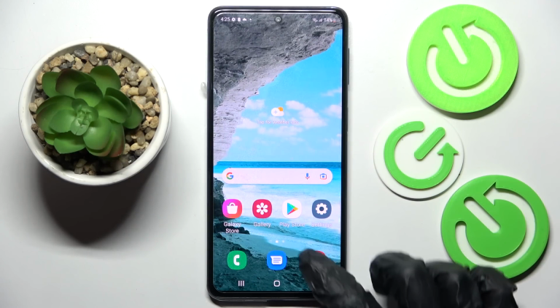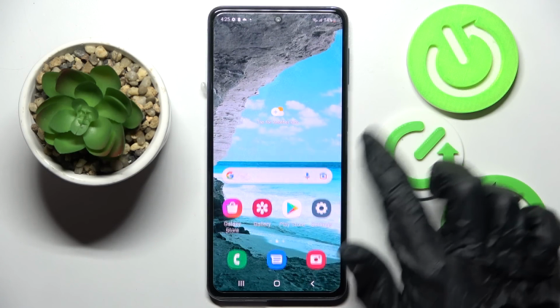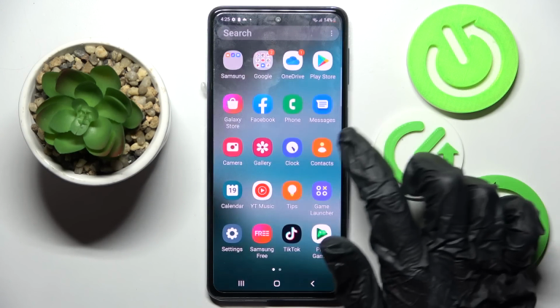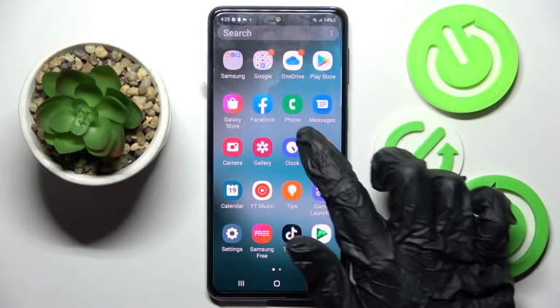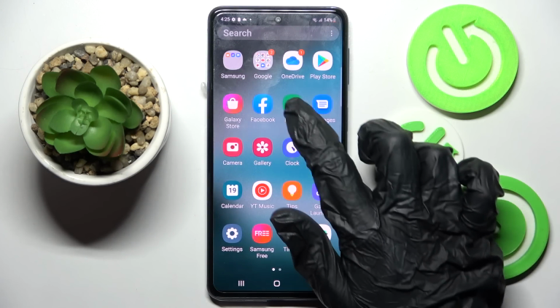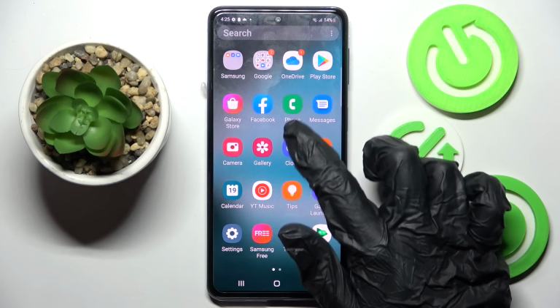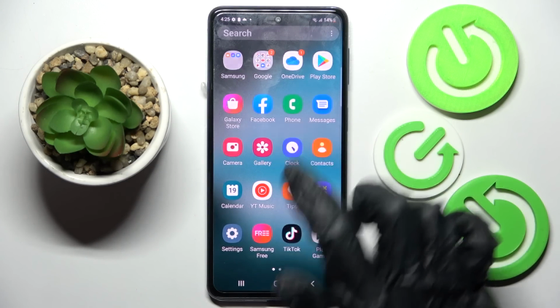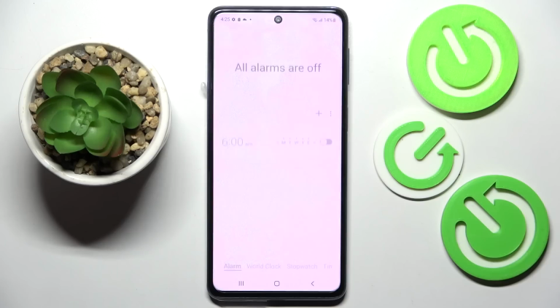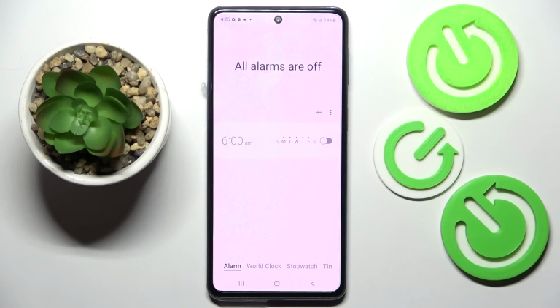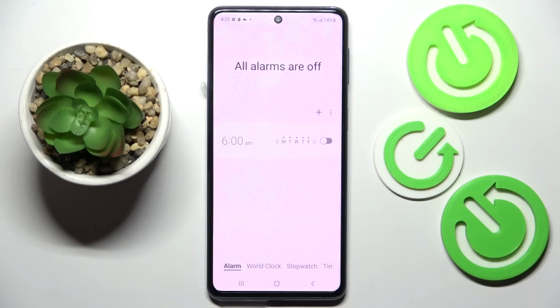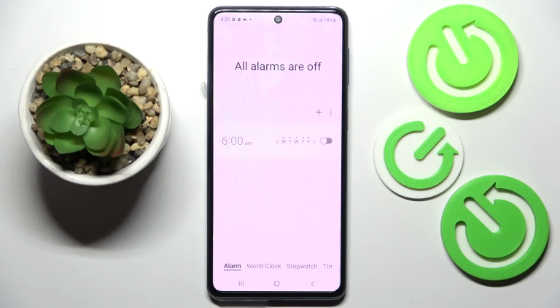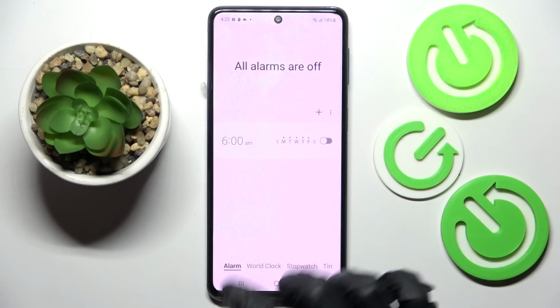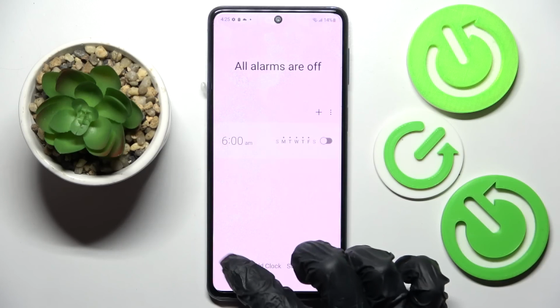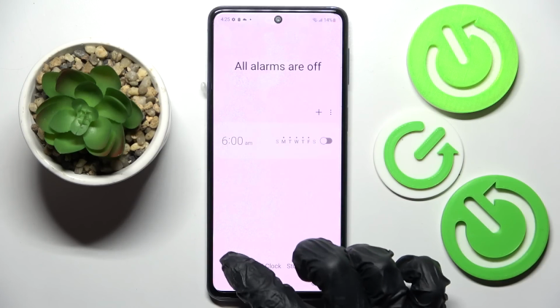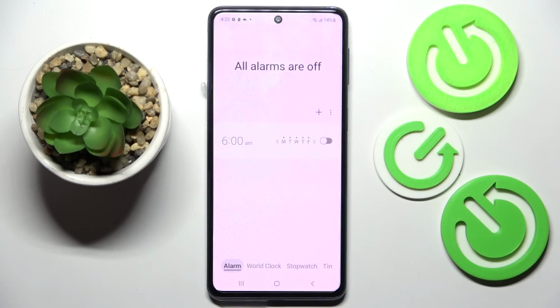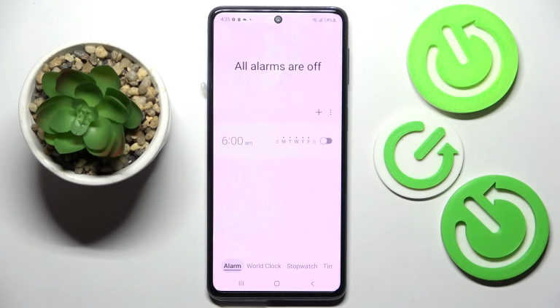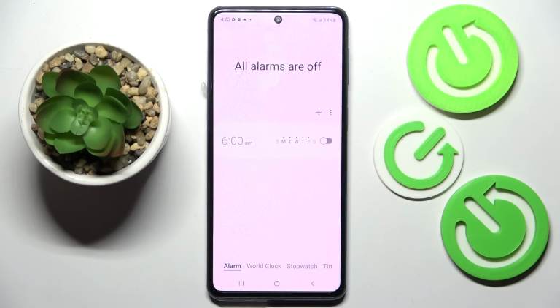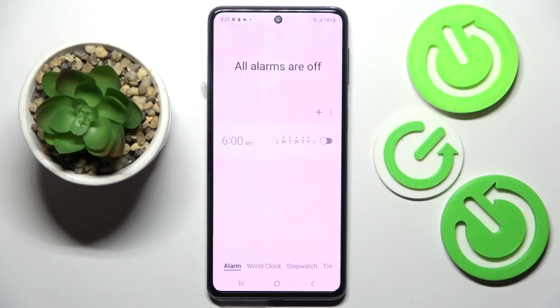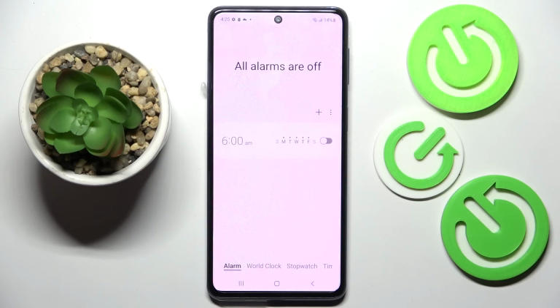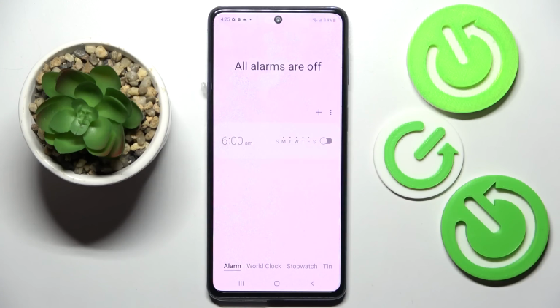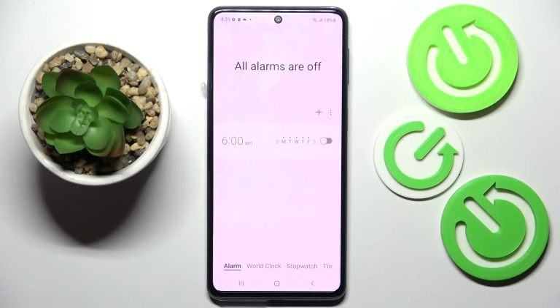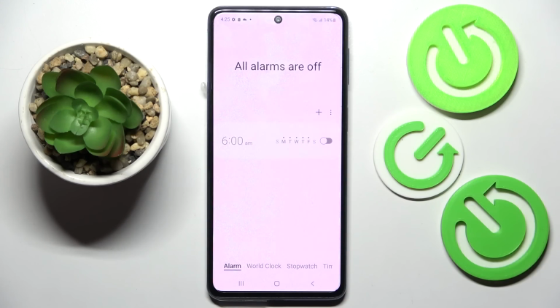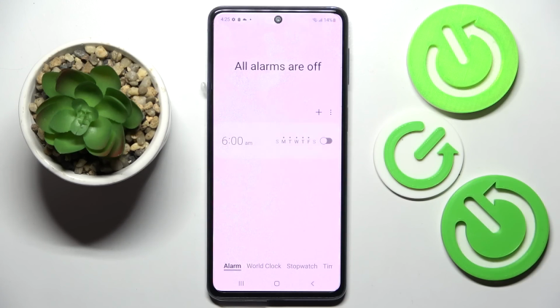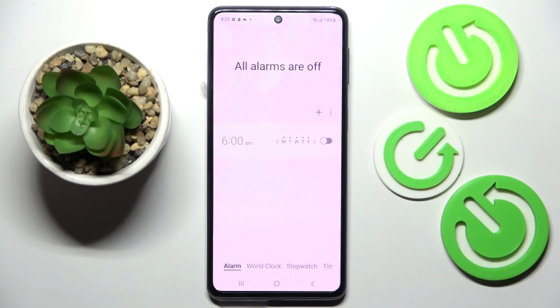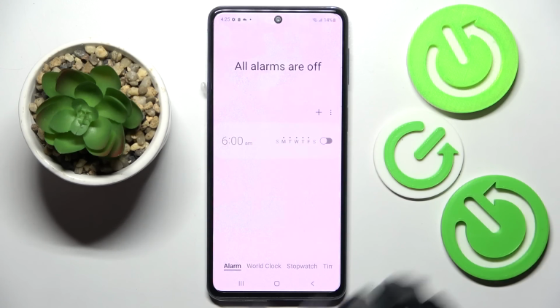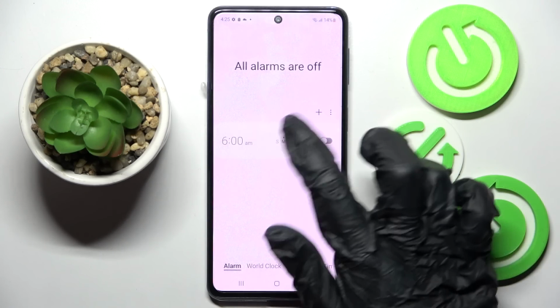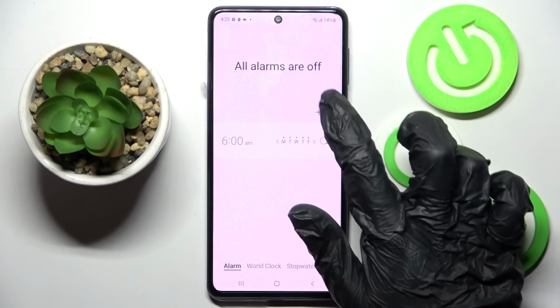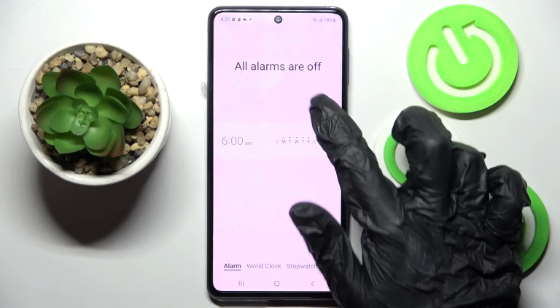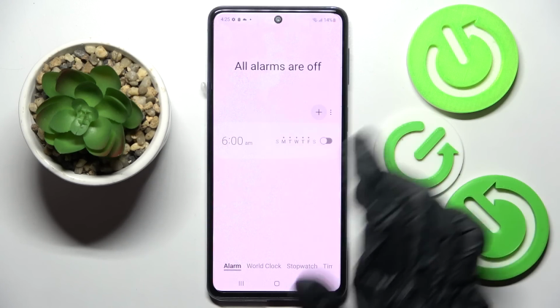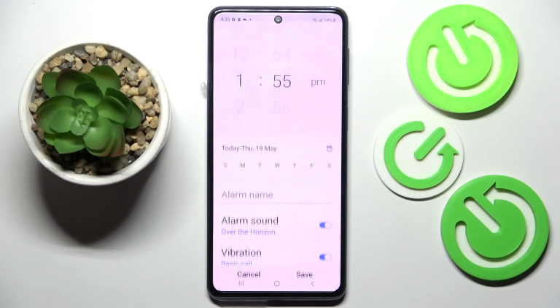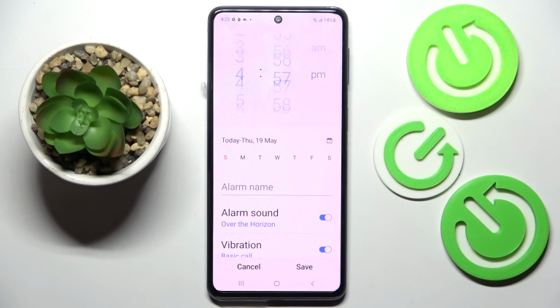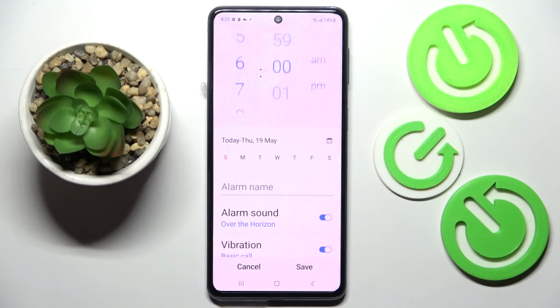Firstly, locate the Clock app and tap on it. Then select Alarm at the bottom left corner if it's not already selected, and tap on the plus icon.